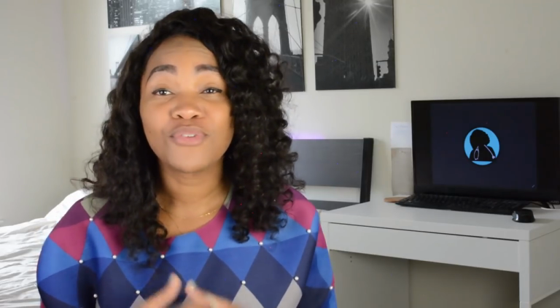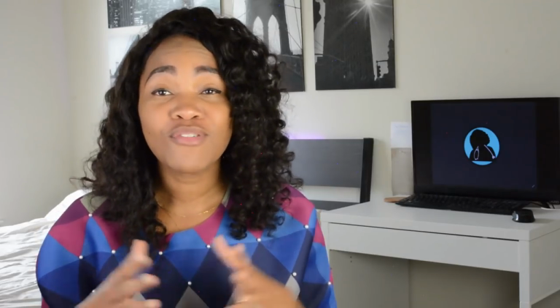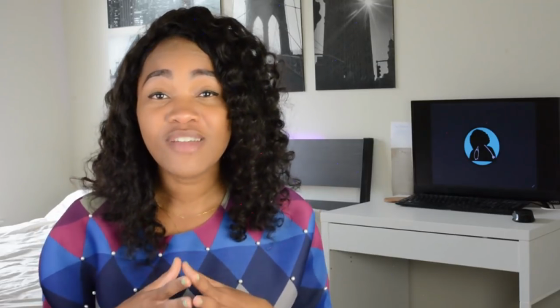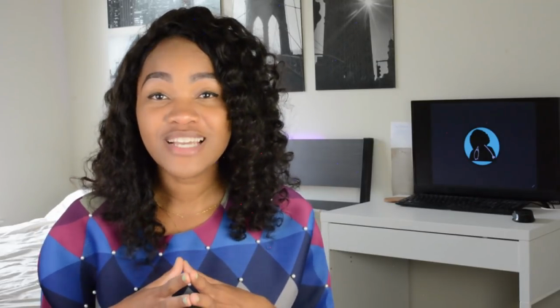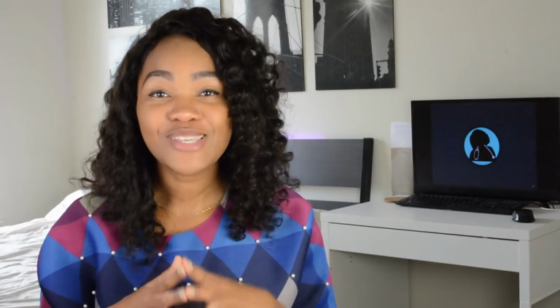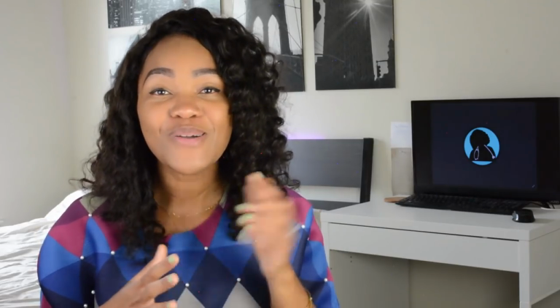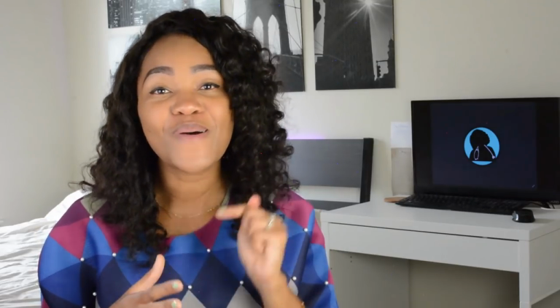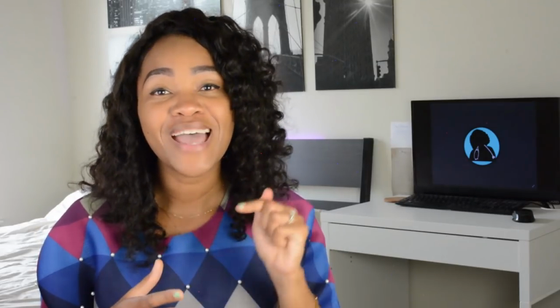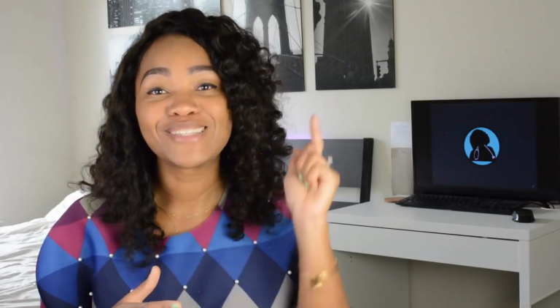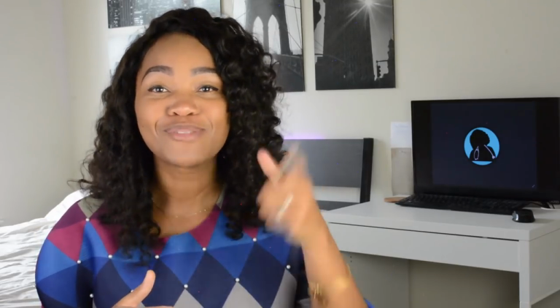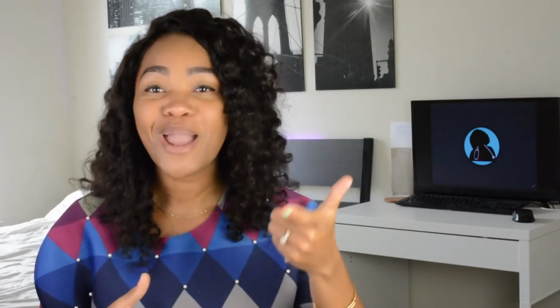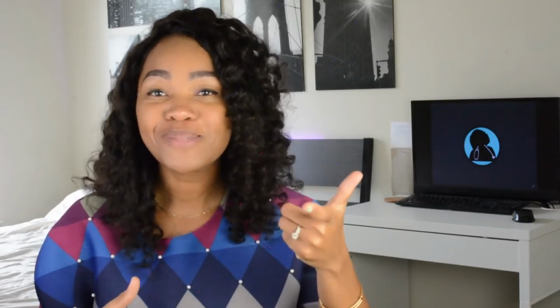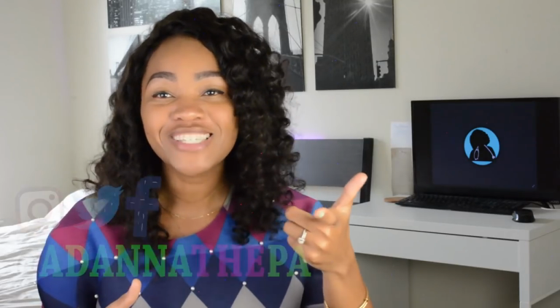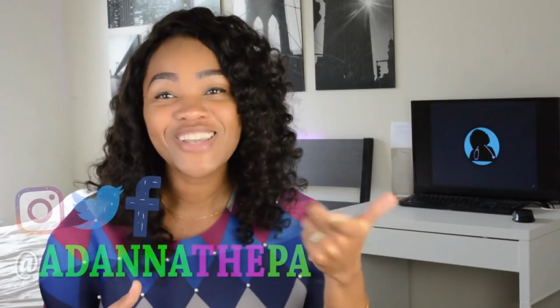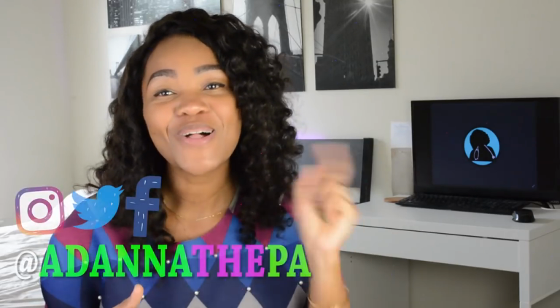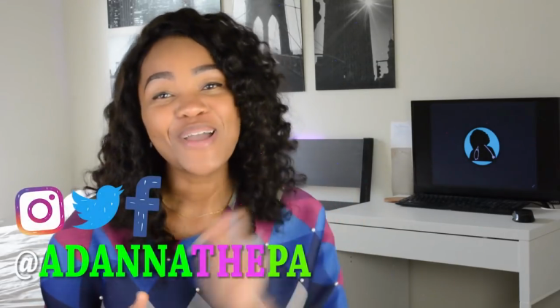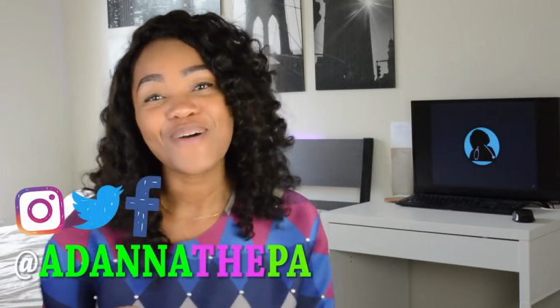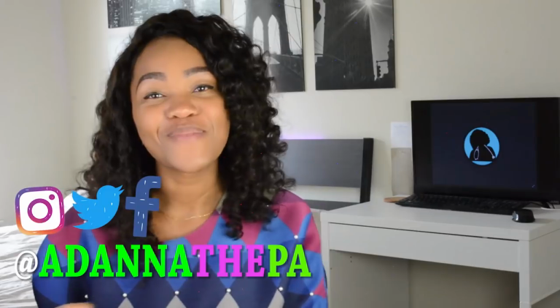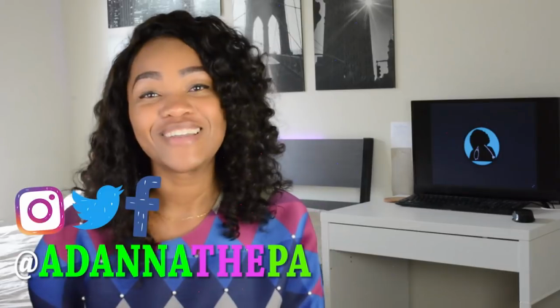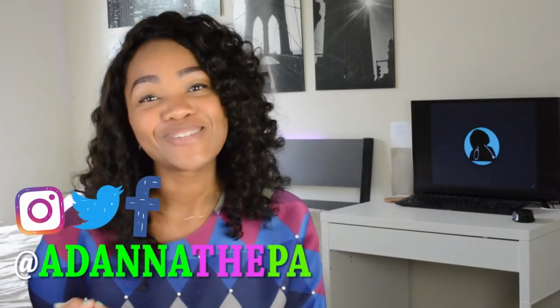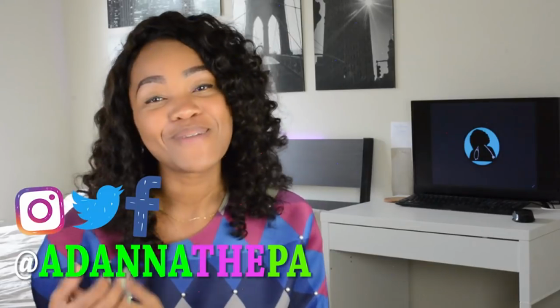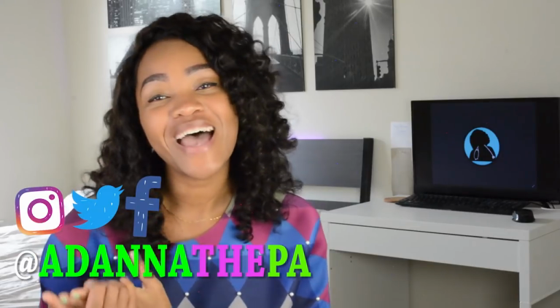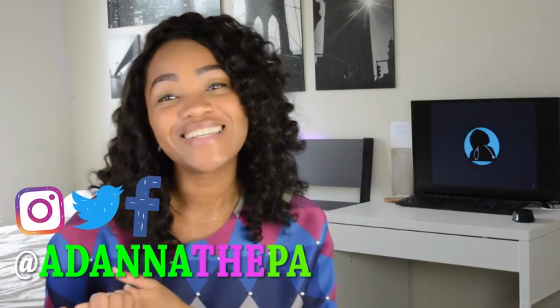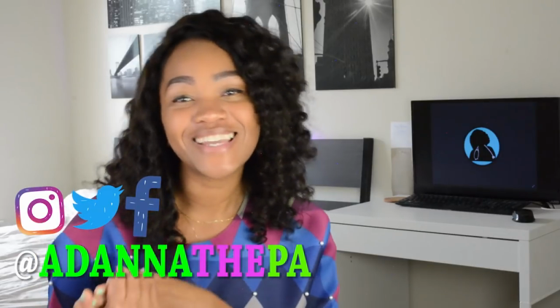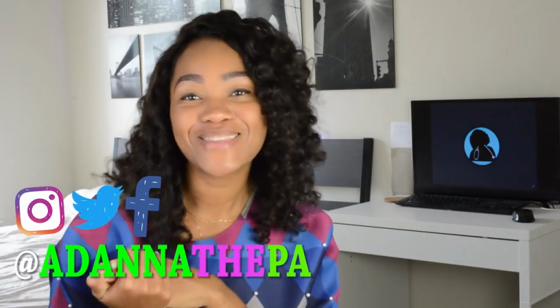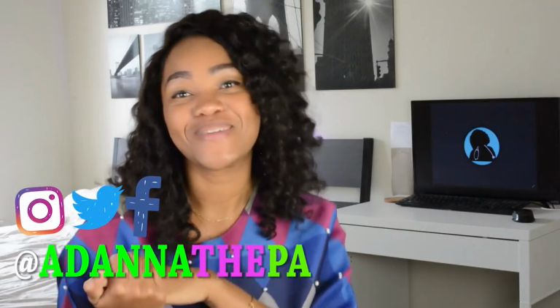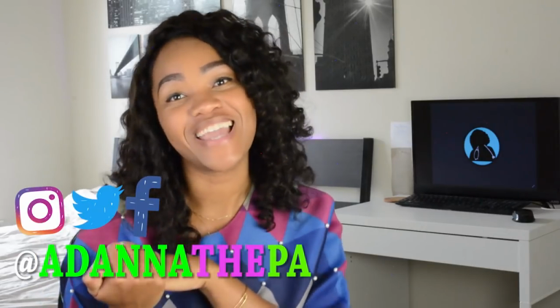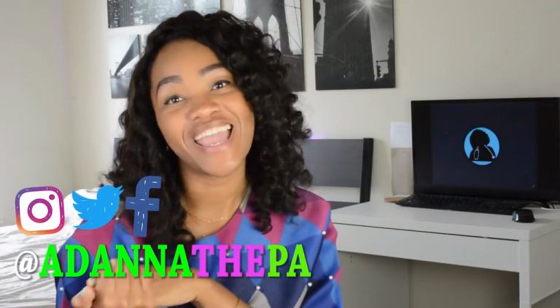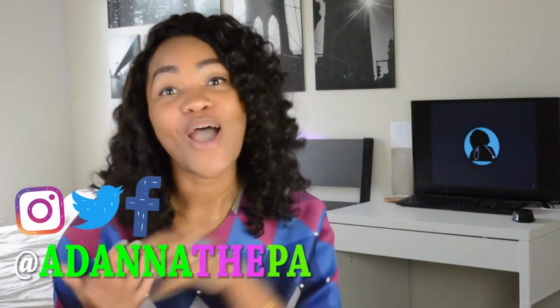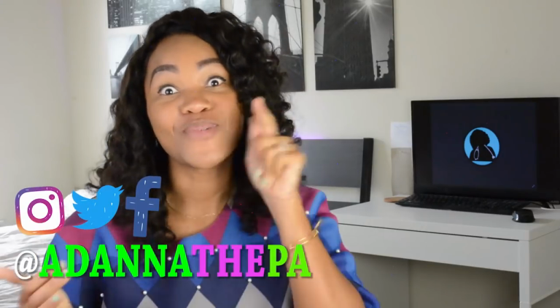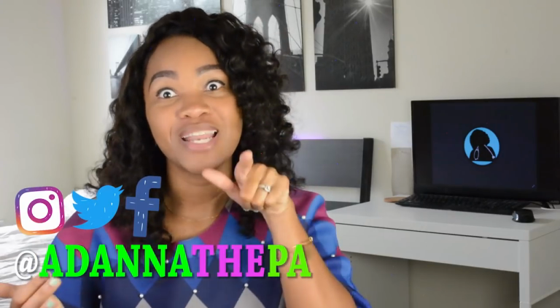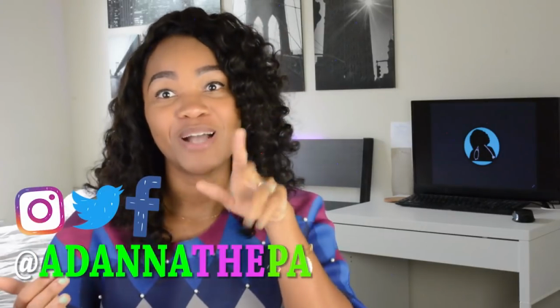If you haven't already done so, go ahead and subscribe to my channel and follow me on Instagram at adonathepa right now.